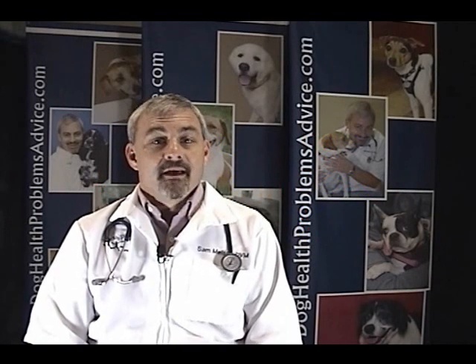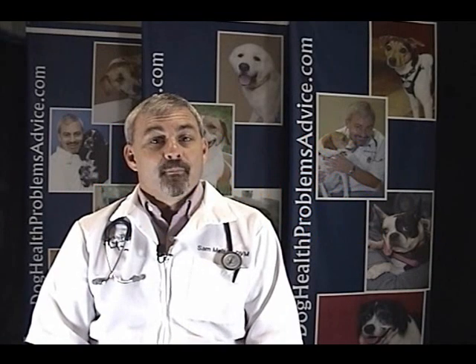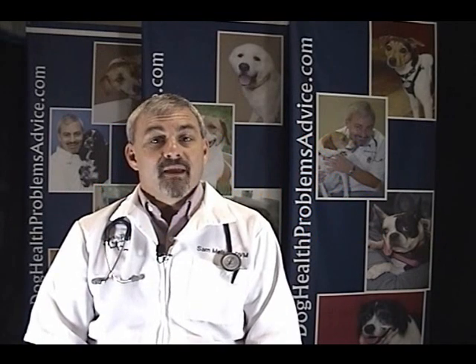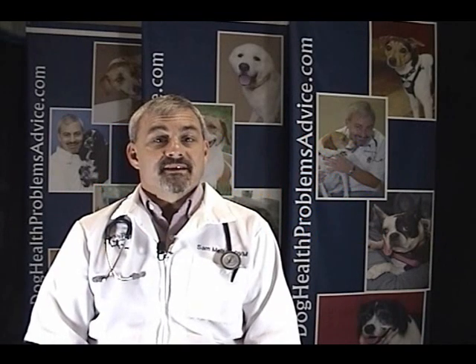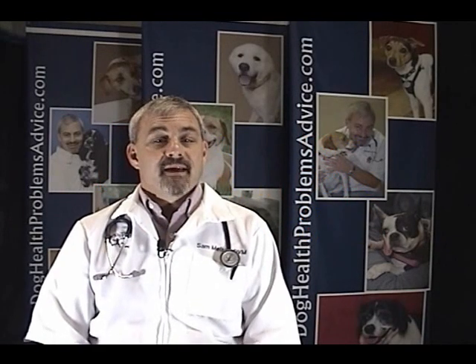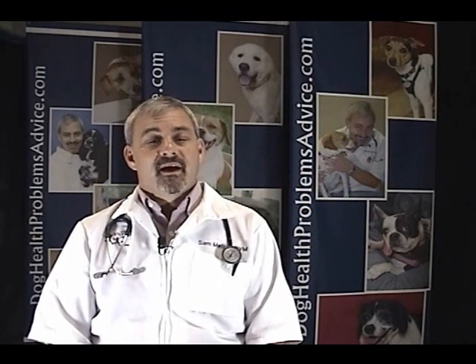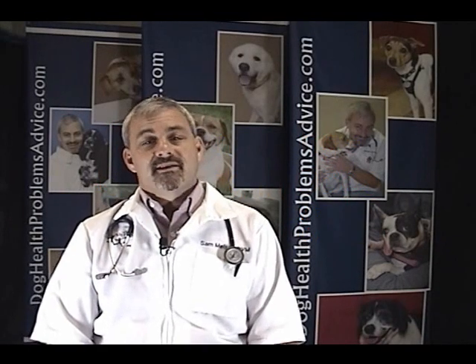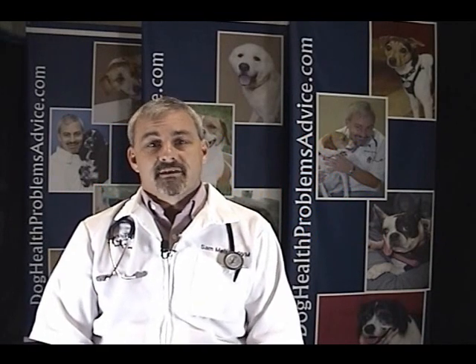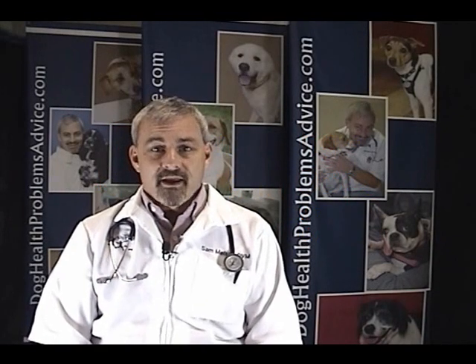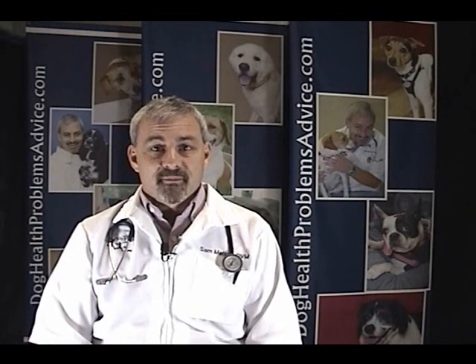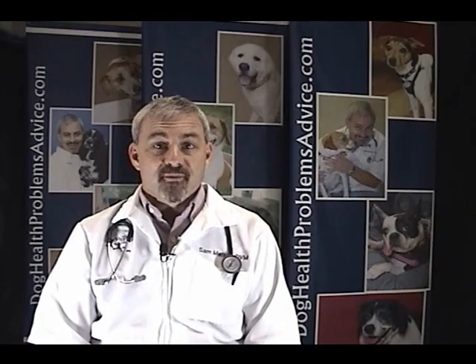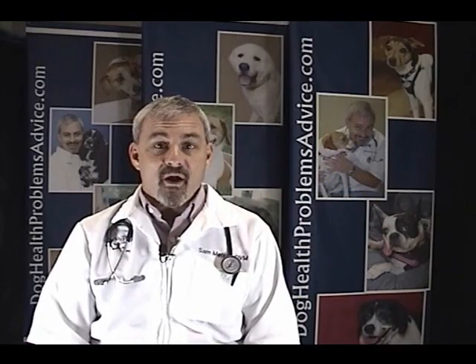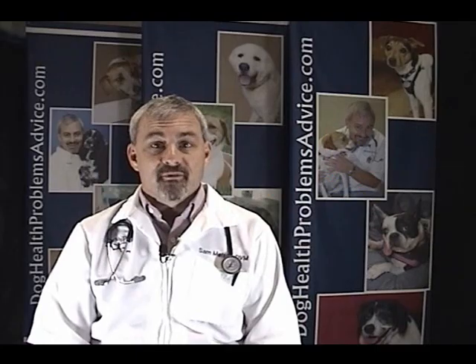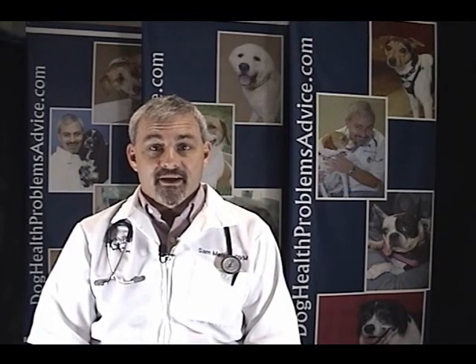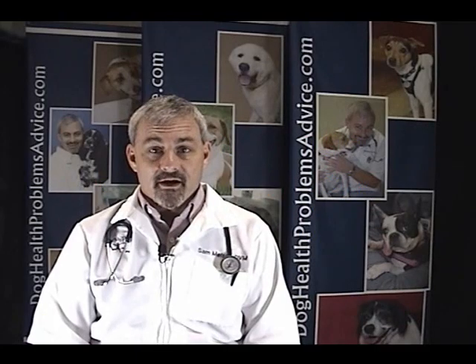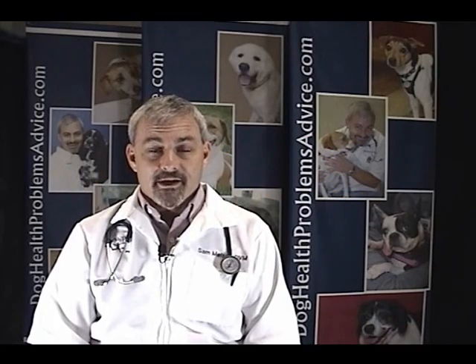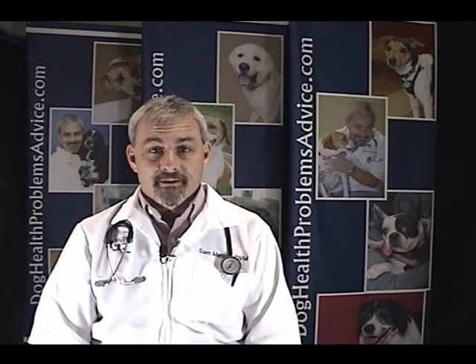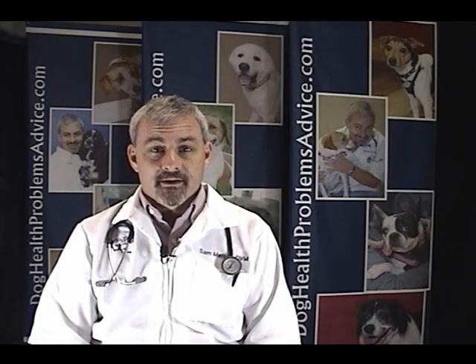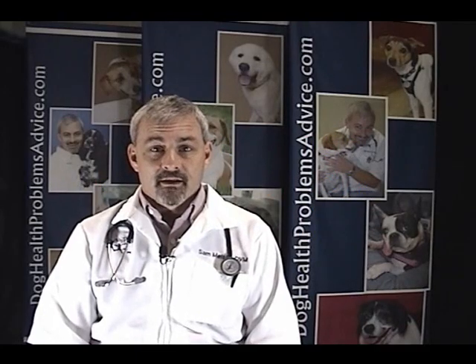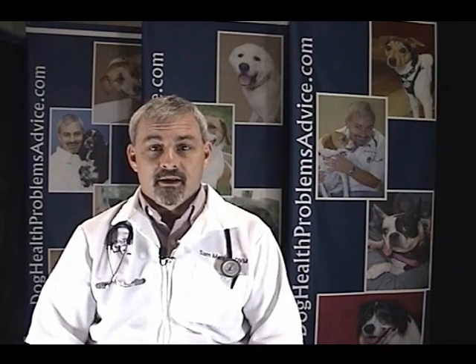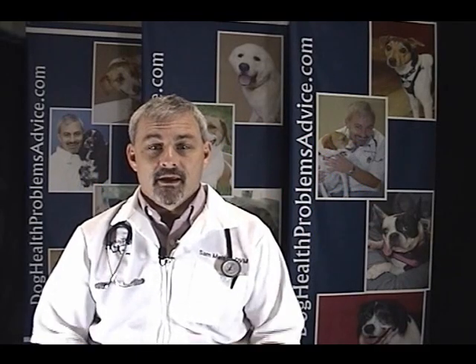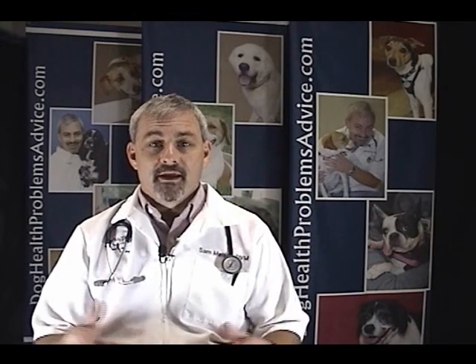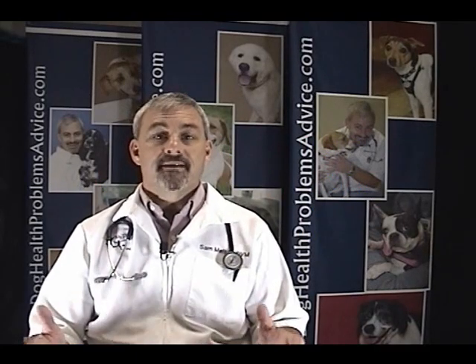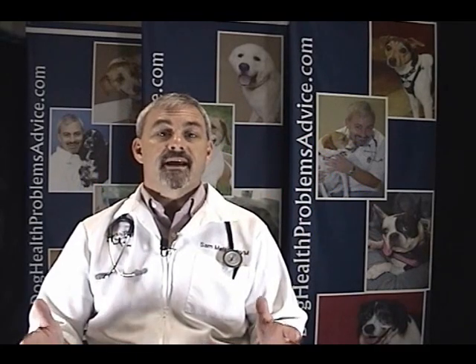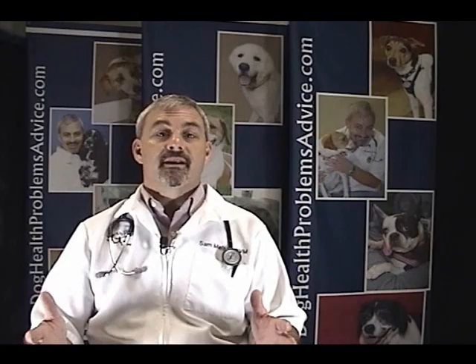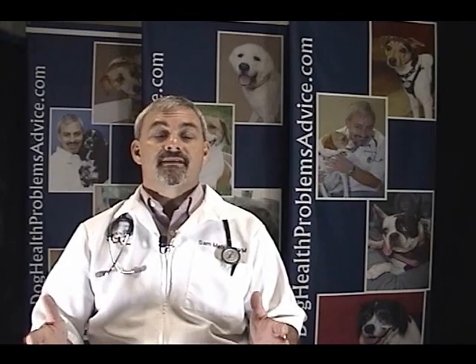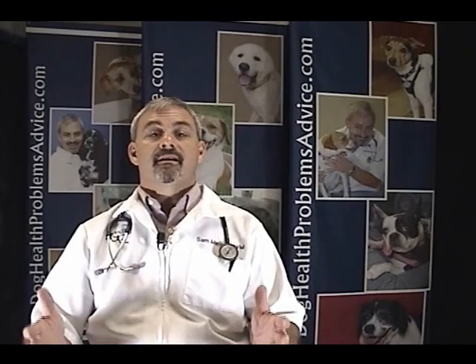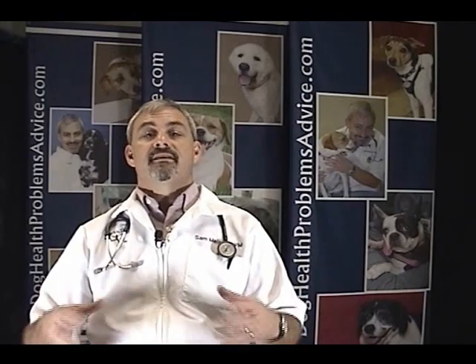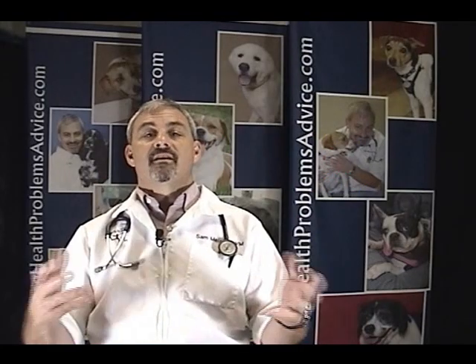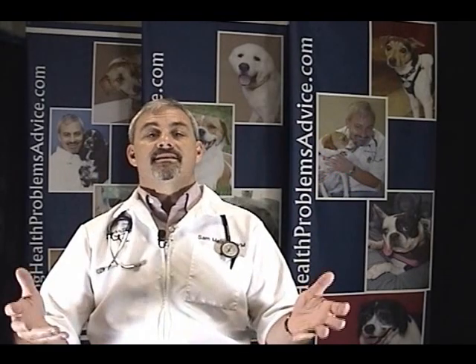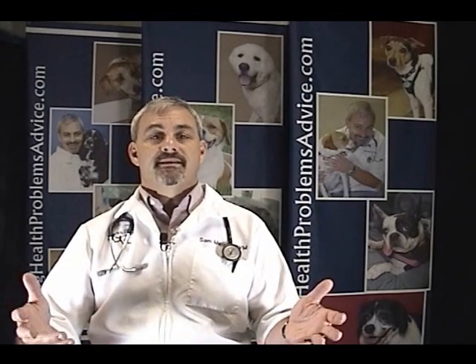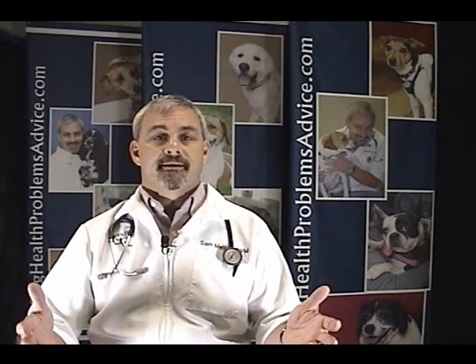My name is Sam Meisler and I'm a small animal veterinarian. In this segment let's talk about dog sneezing.